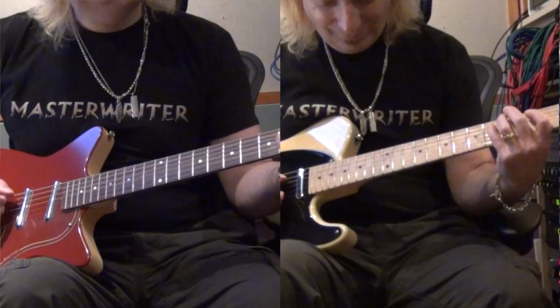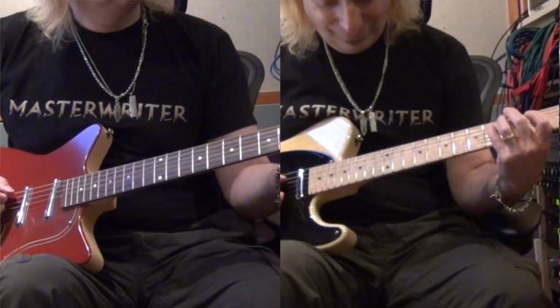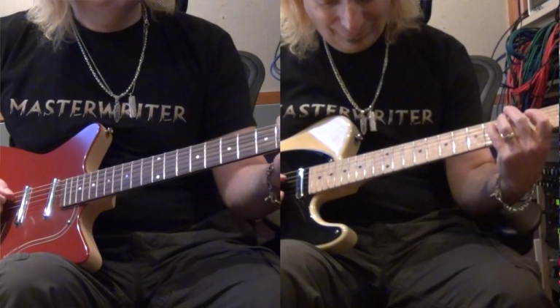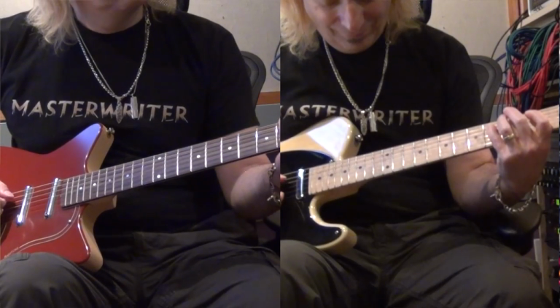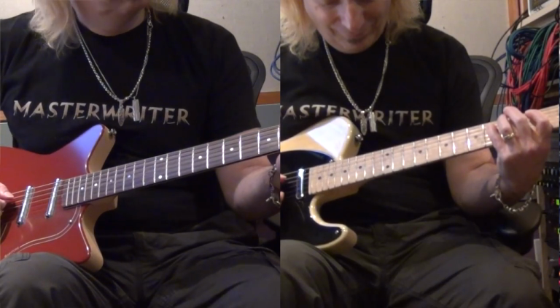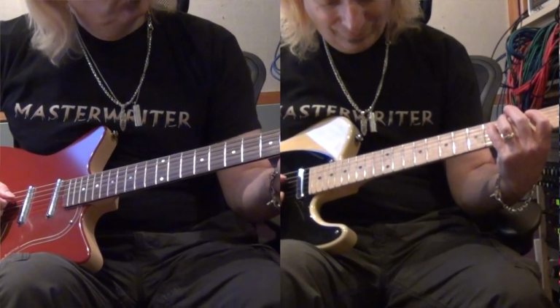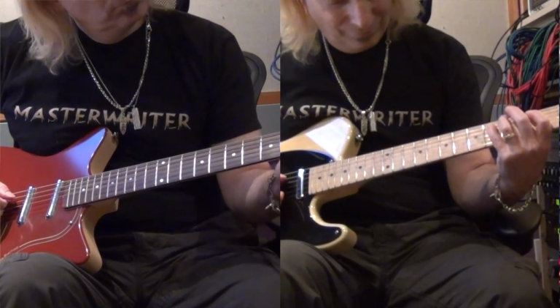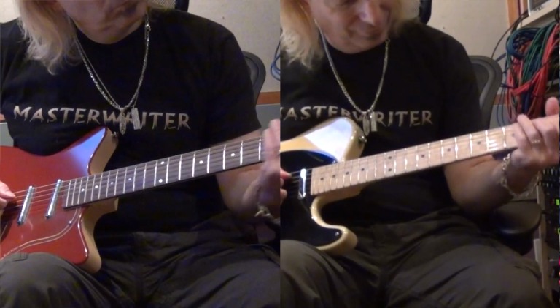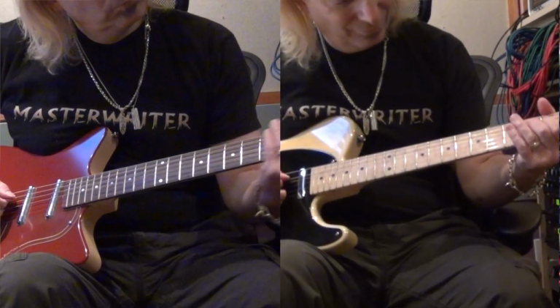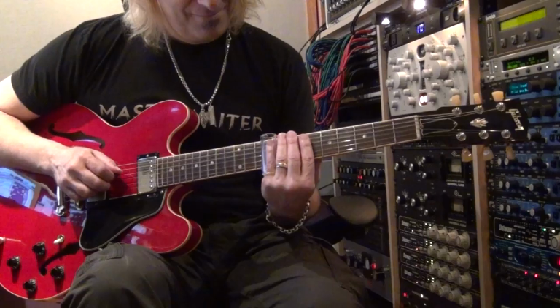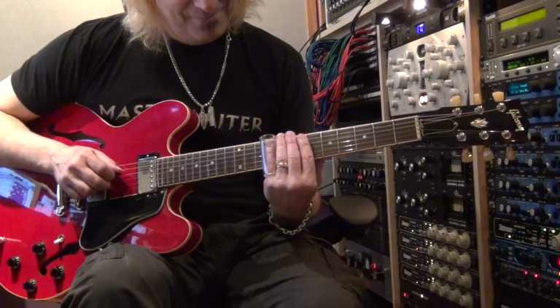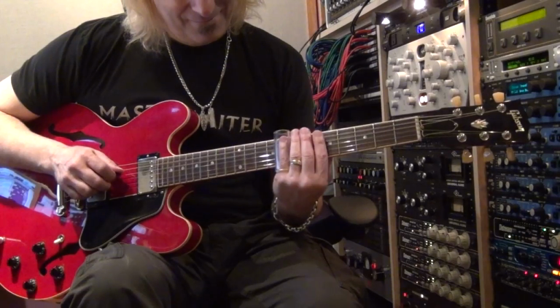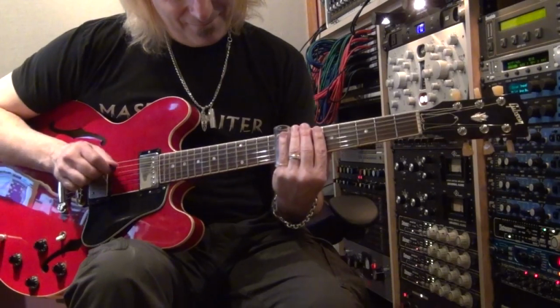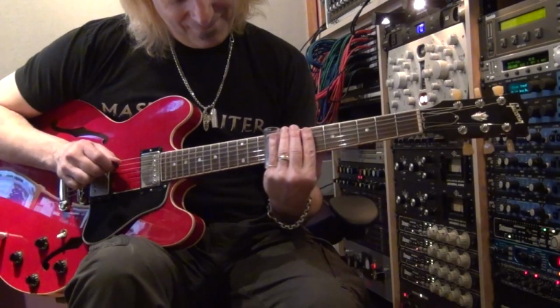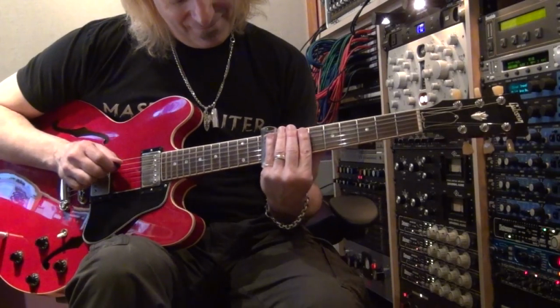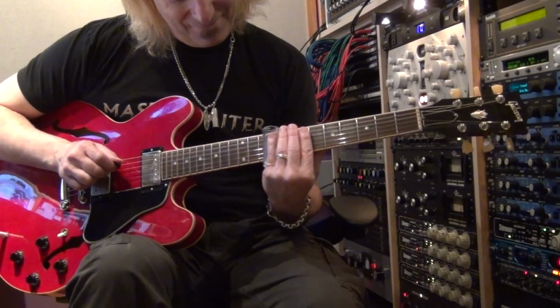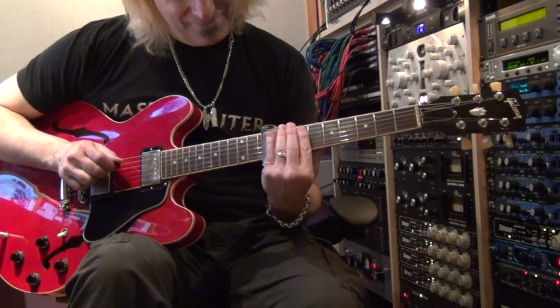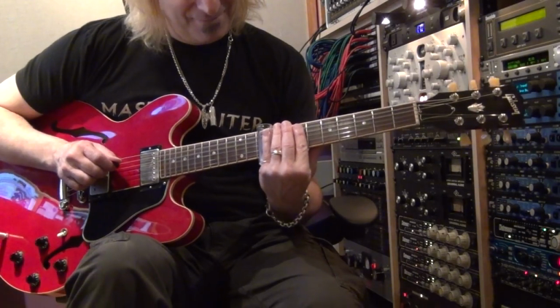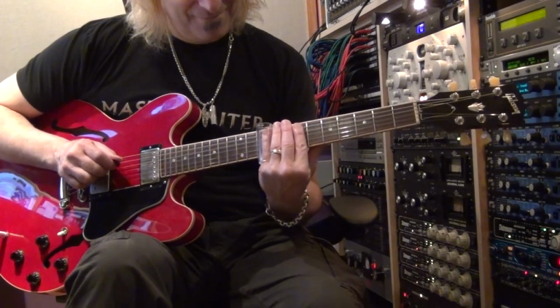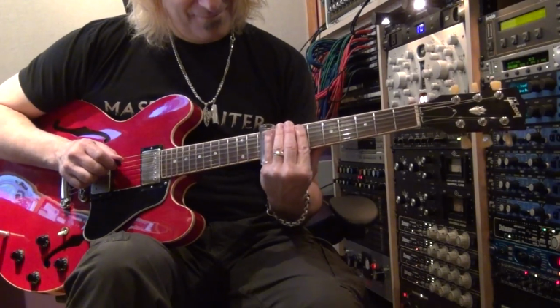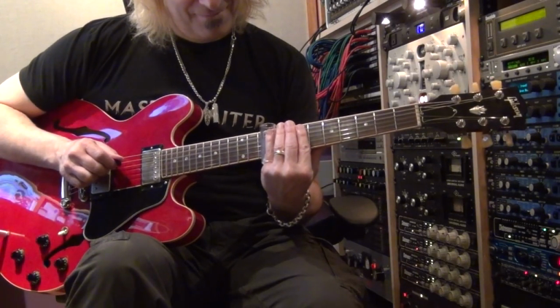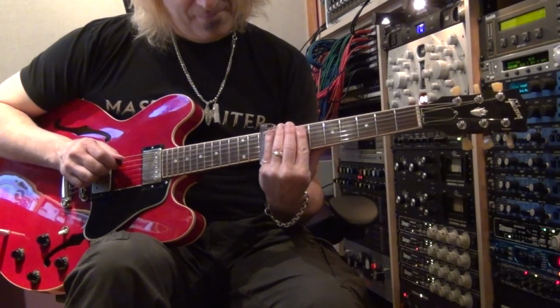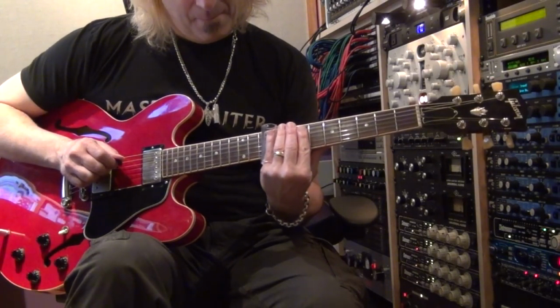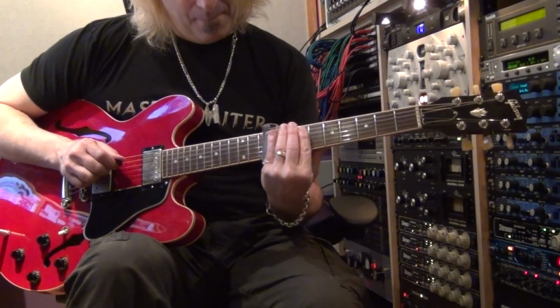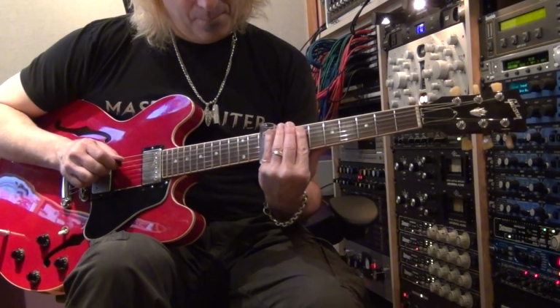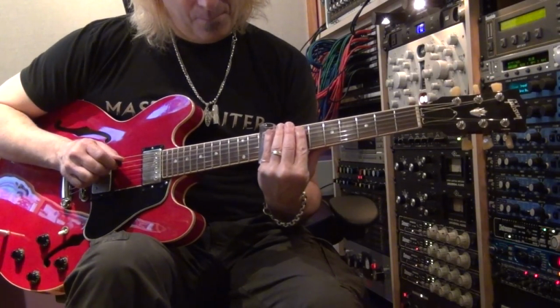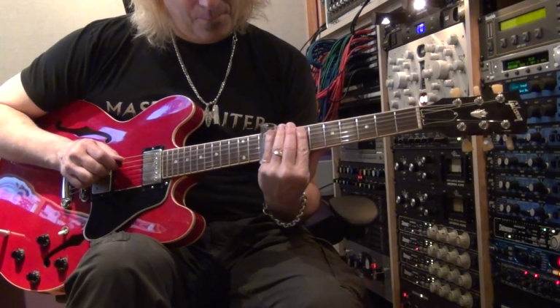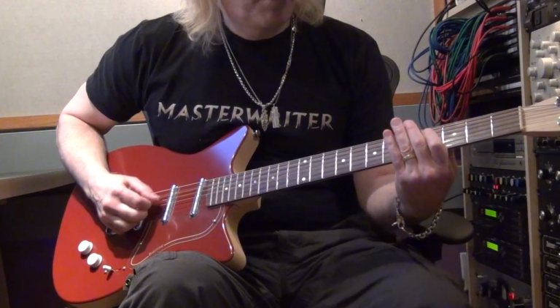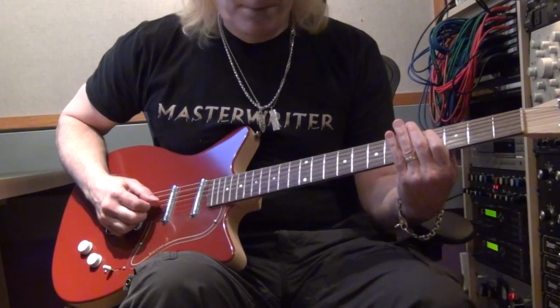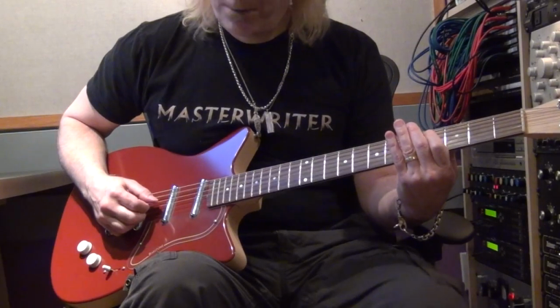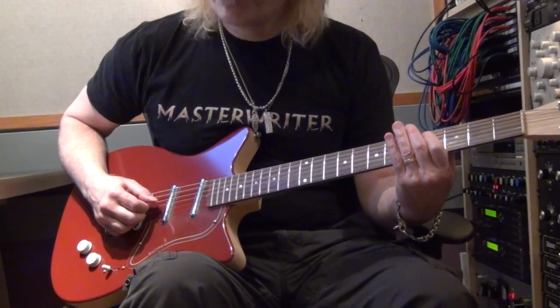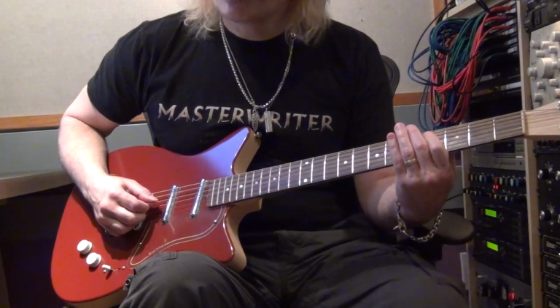The slide and the Tele continue through the pre-chorus. We're trying to build and grow and add as many hooks as we can.